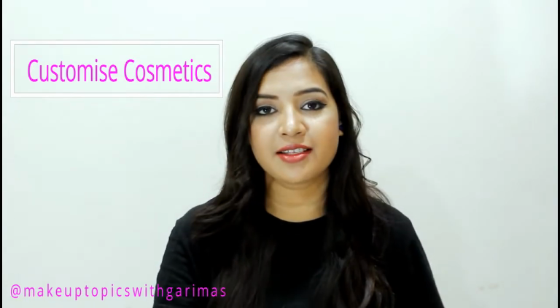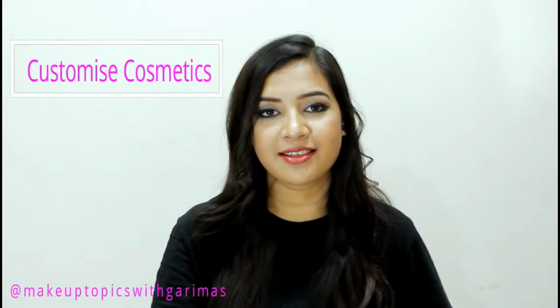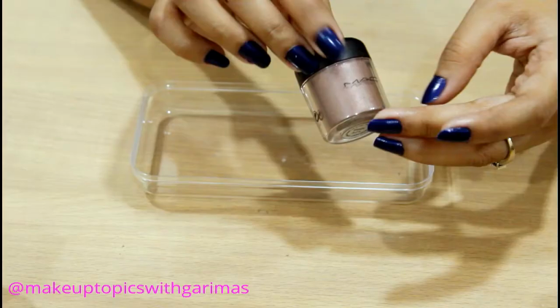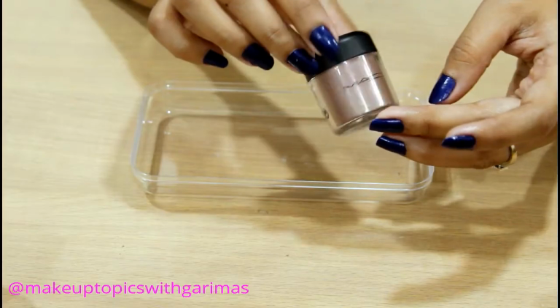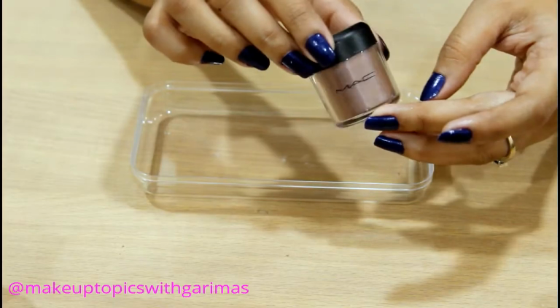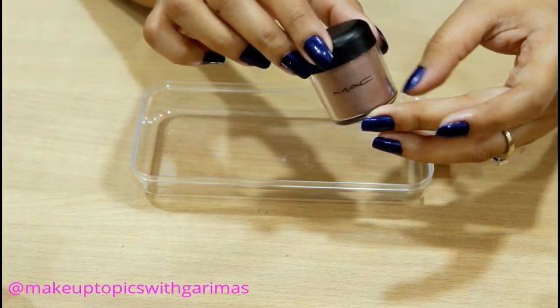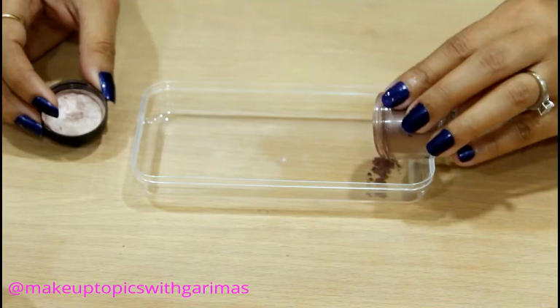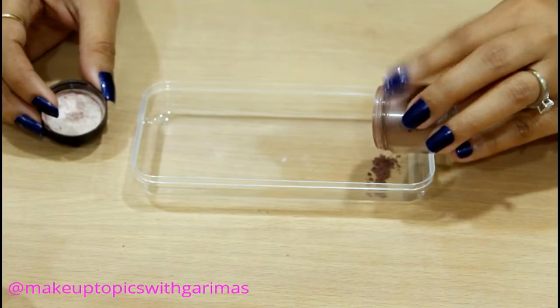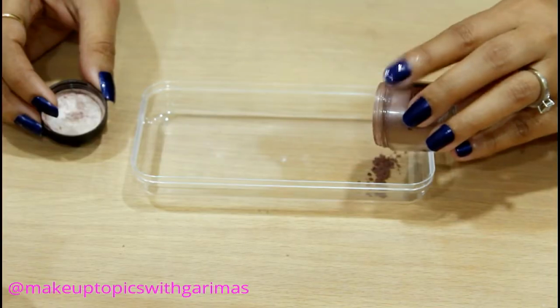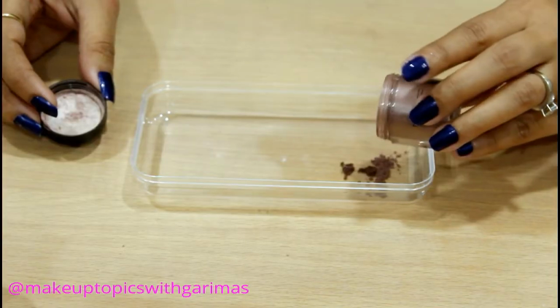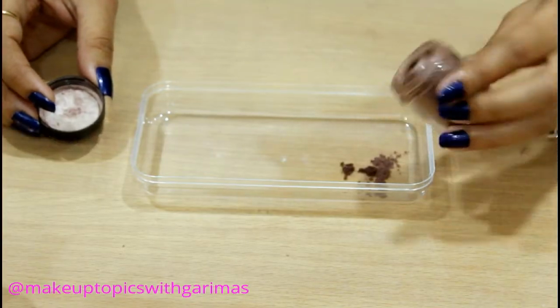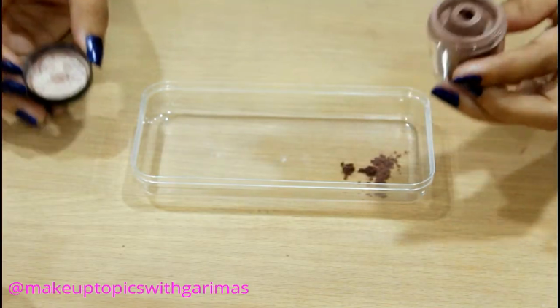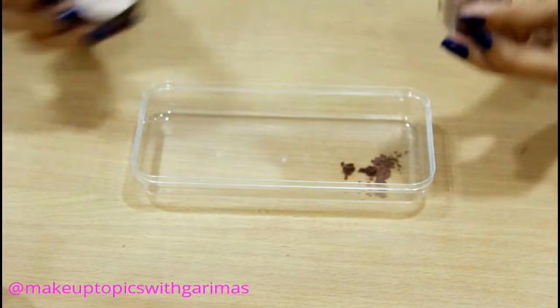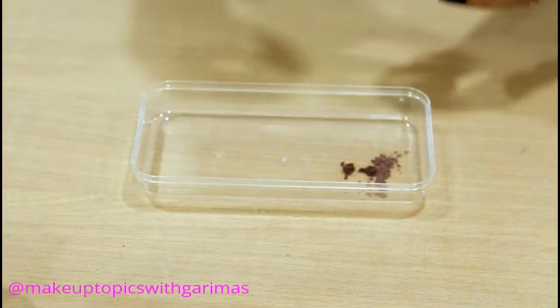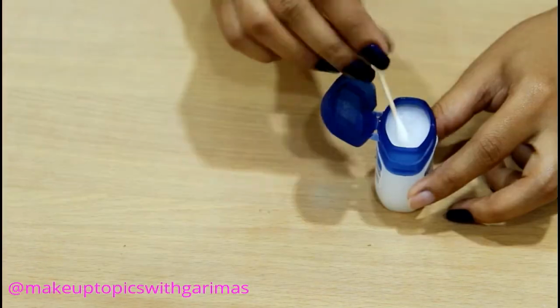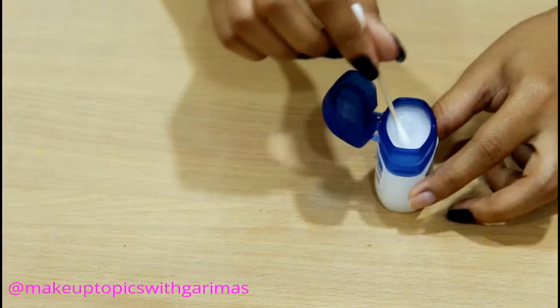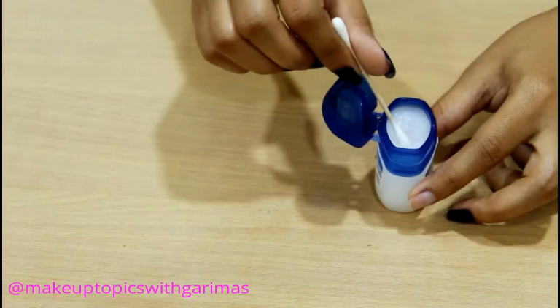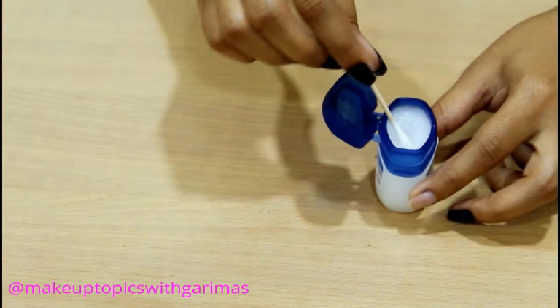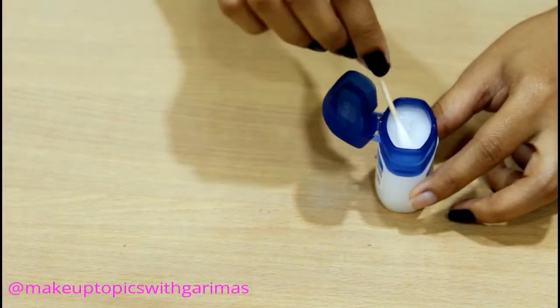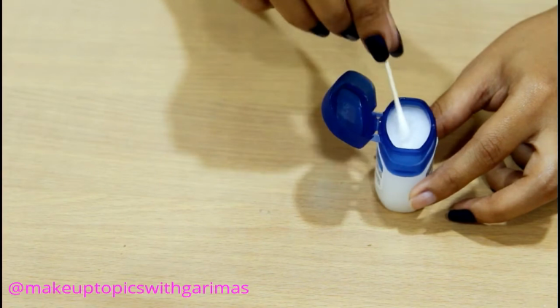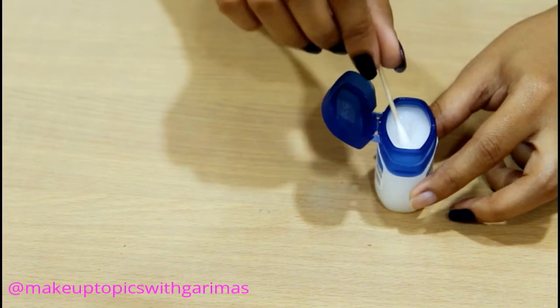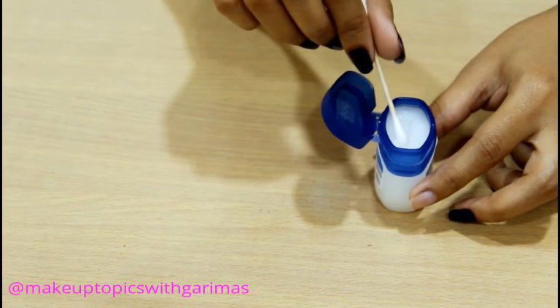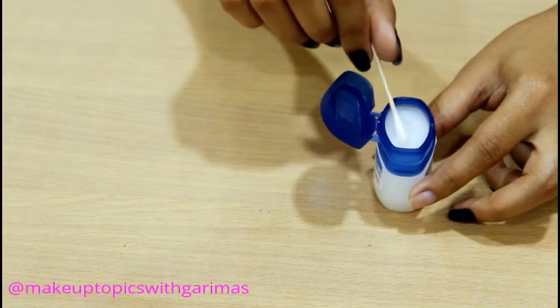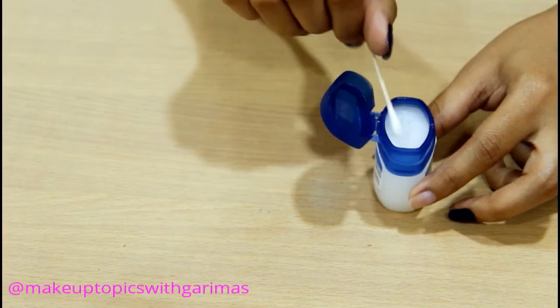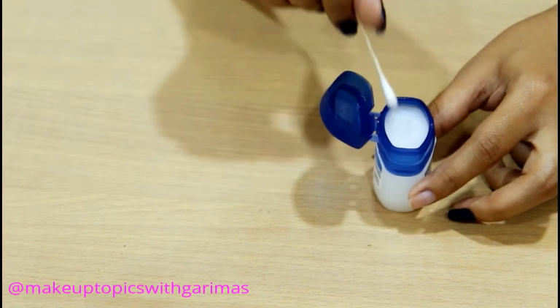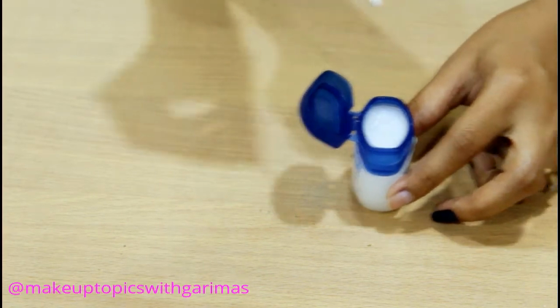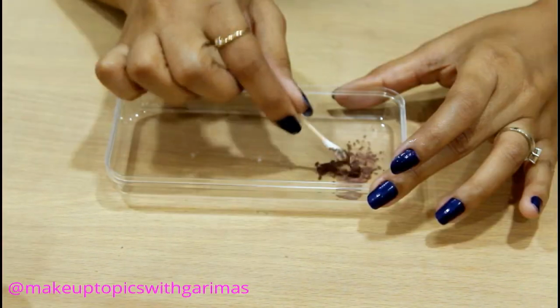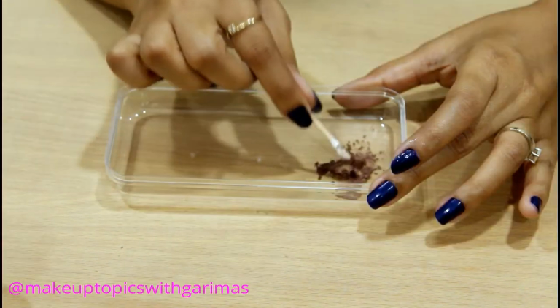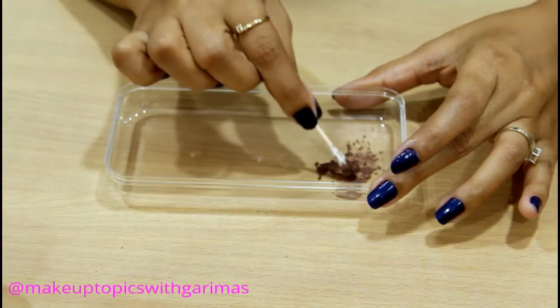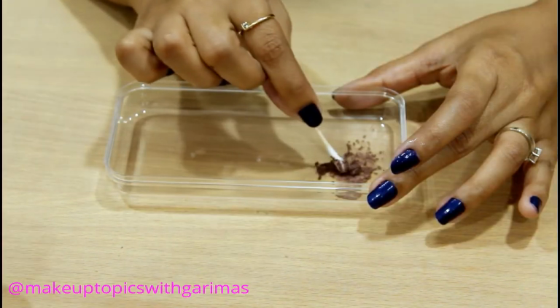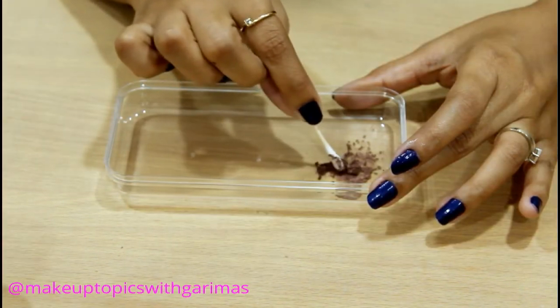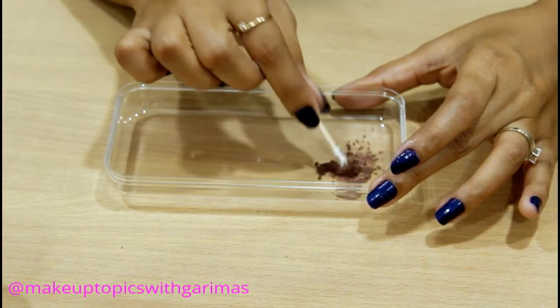Number four: customize your cosmetics. Turn any of your loose pigments or dry eyeshadow into a creamy eyeshadow by mixing them with Vaseline.